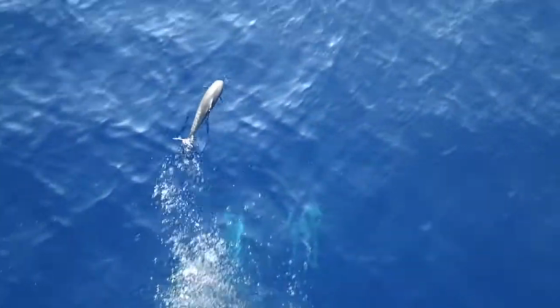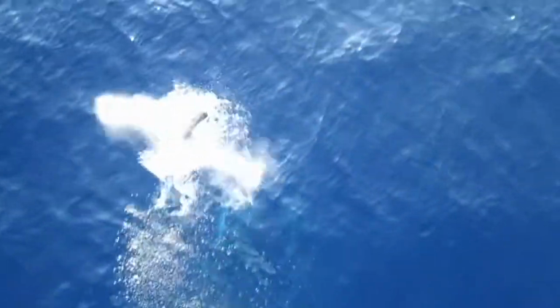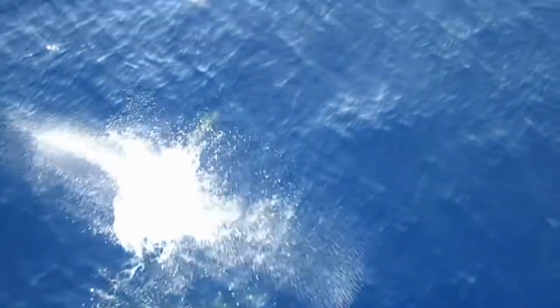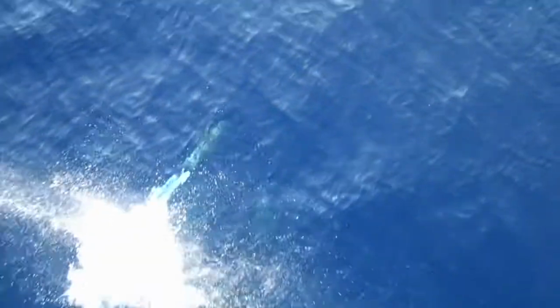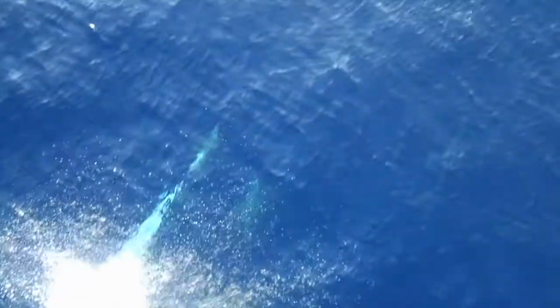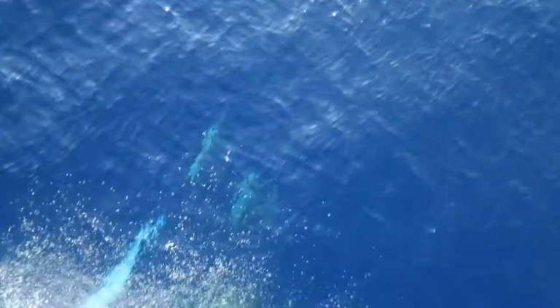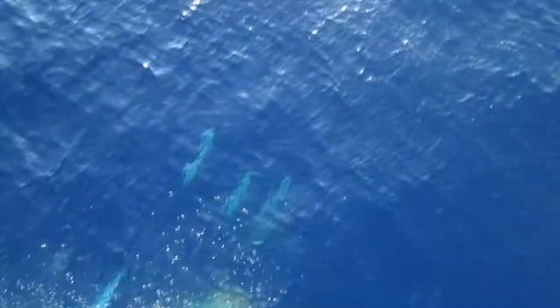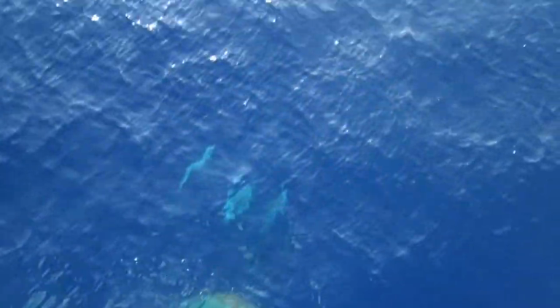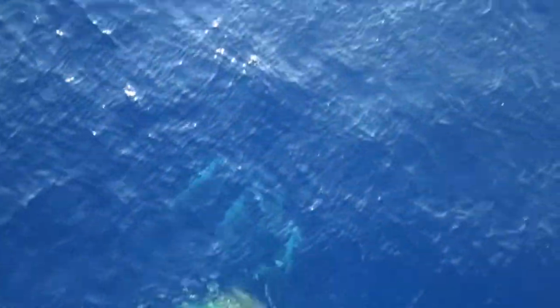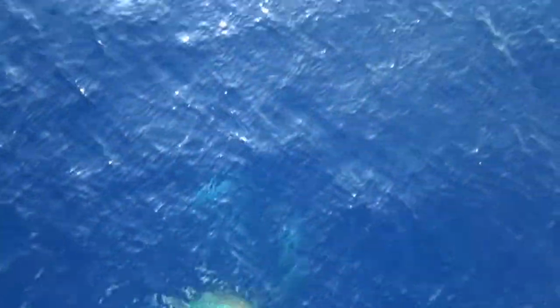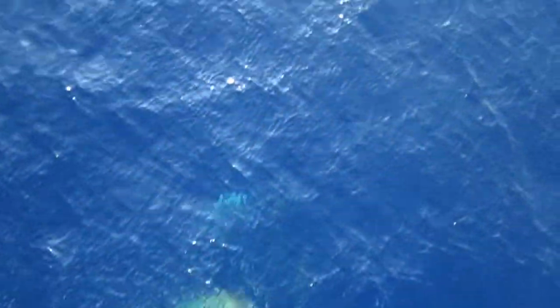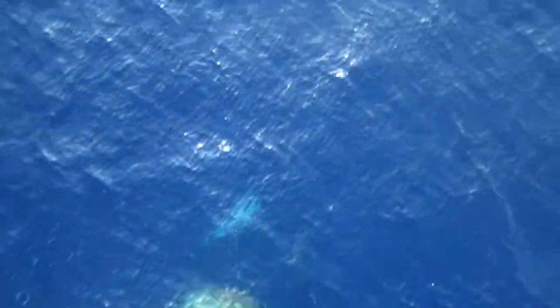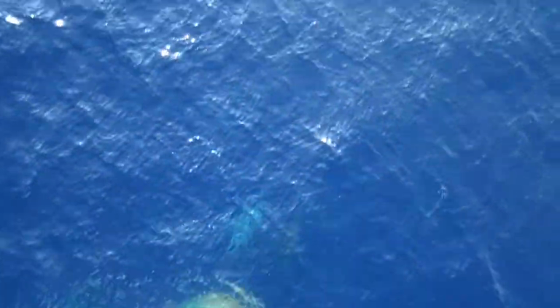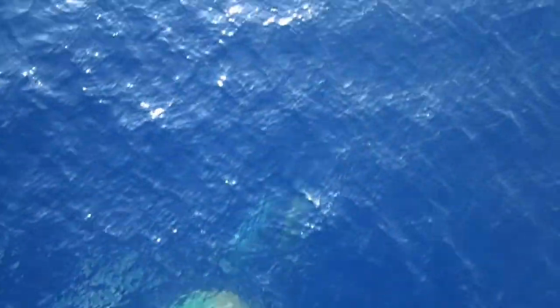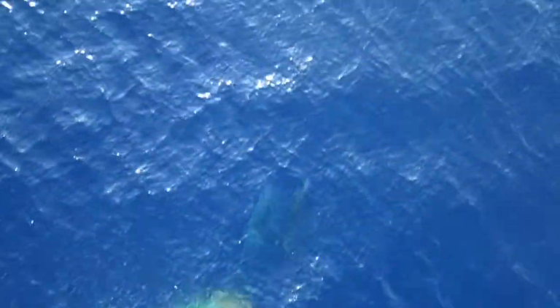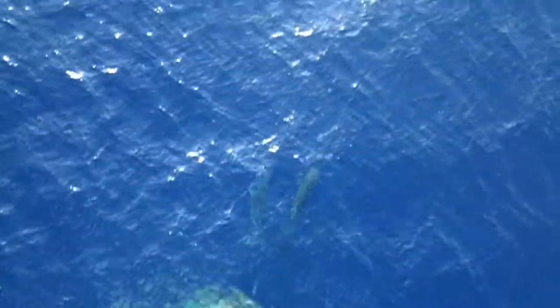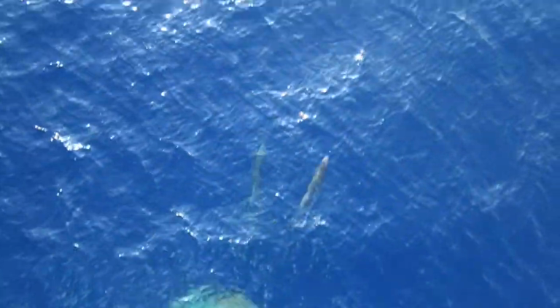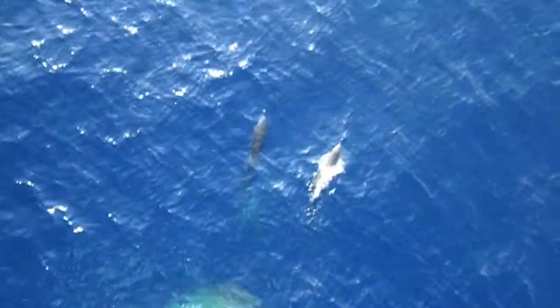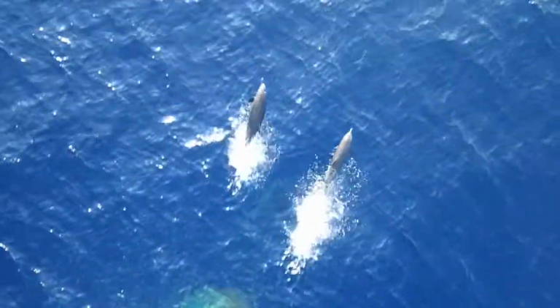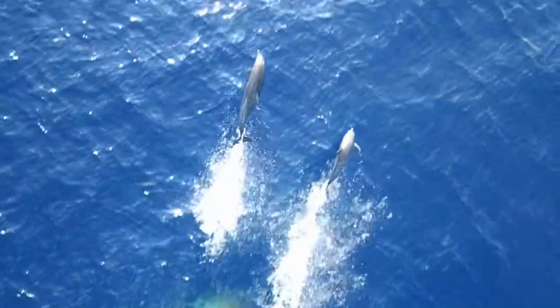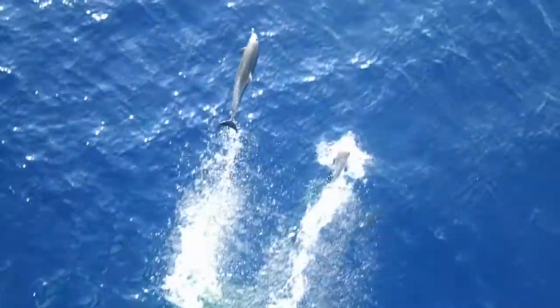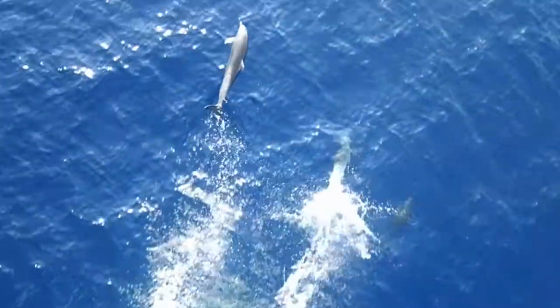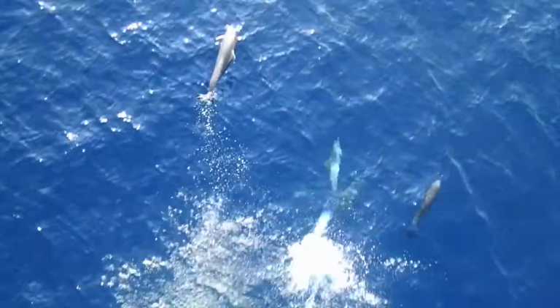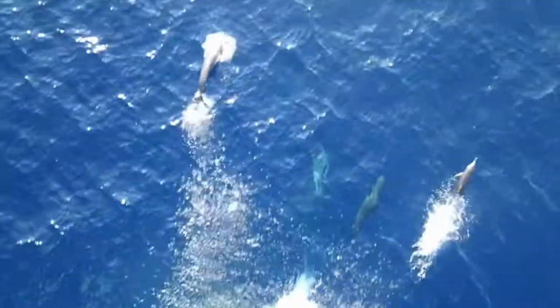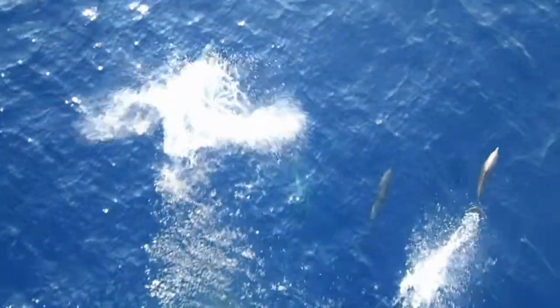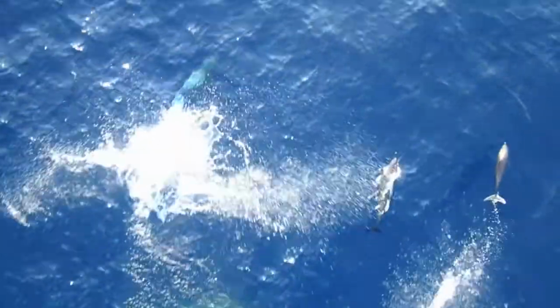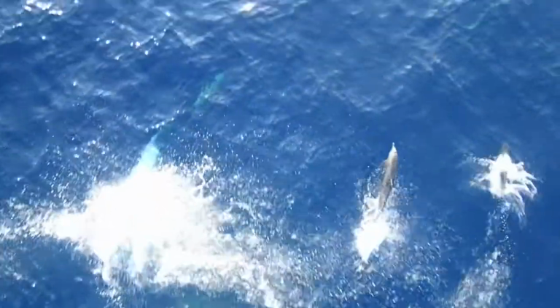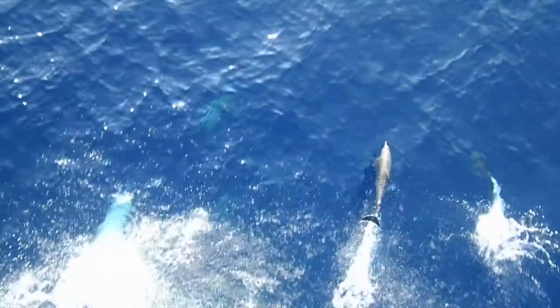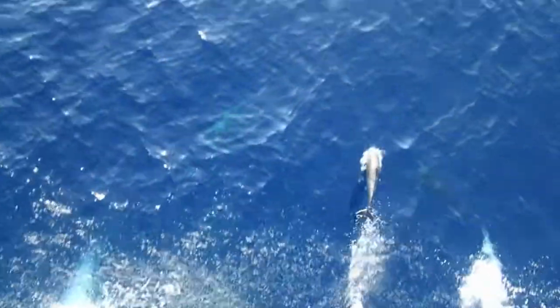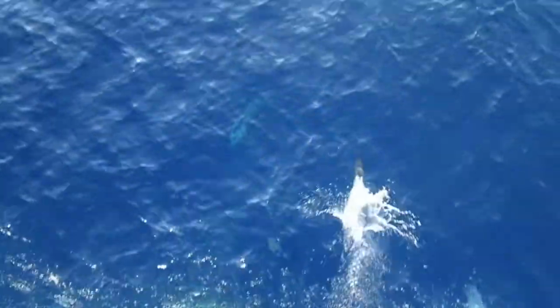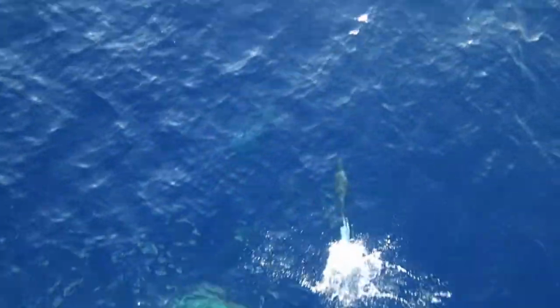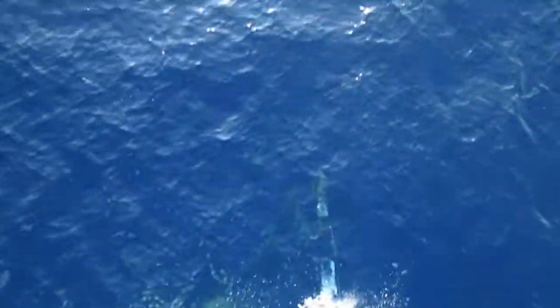Apparently there are also whales out here because we keep having to slow down to 10 knots in case we hit one, but they have so far proved elusive, which is a disappointment.